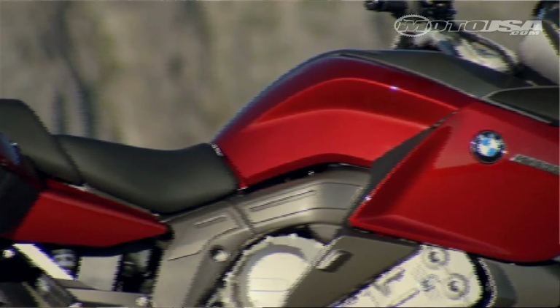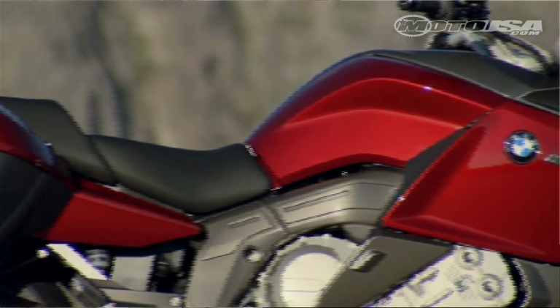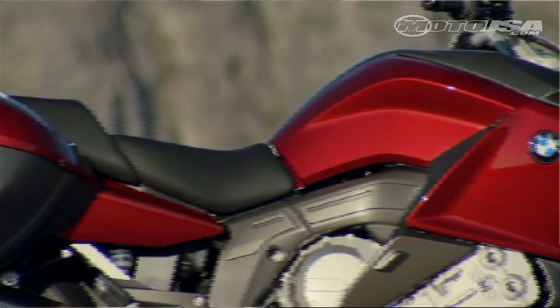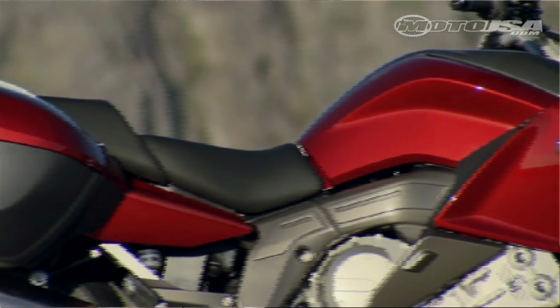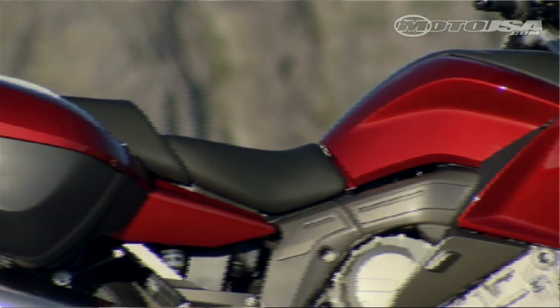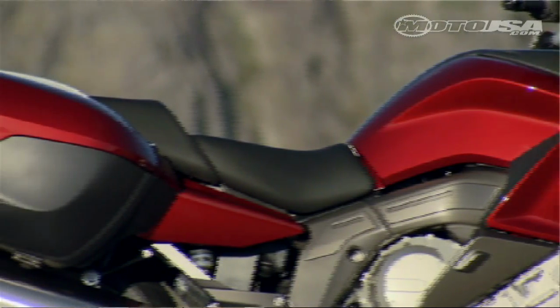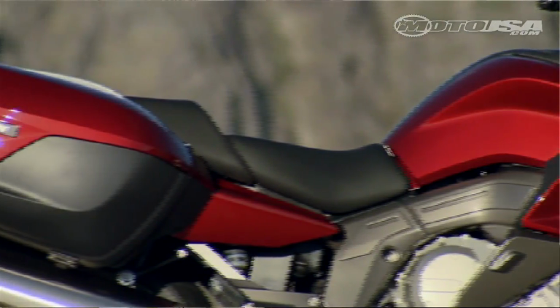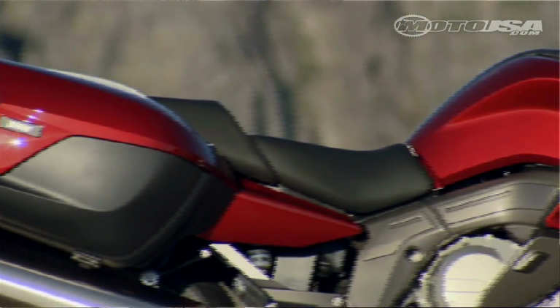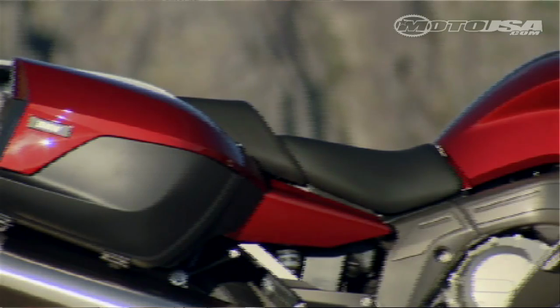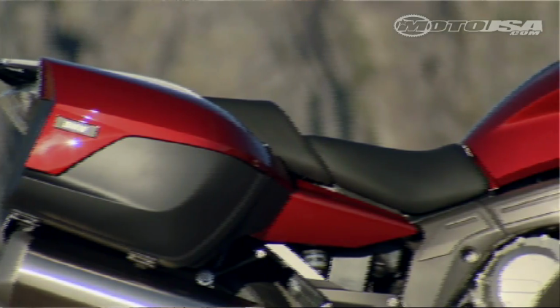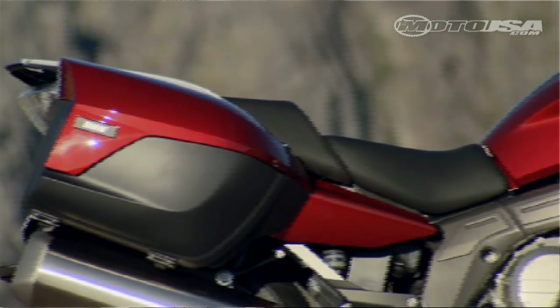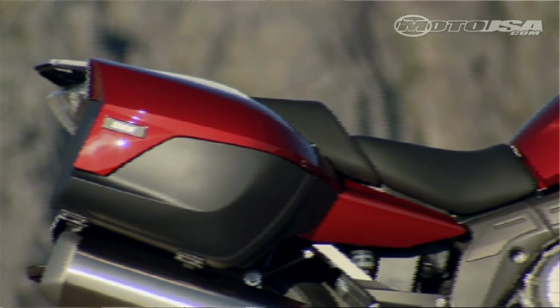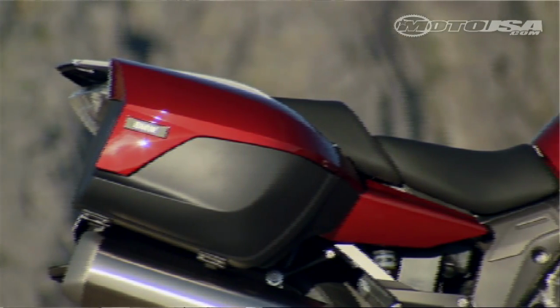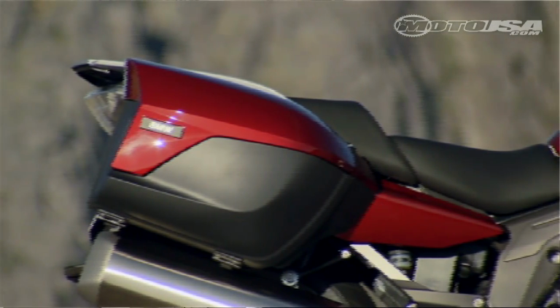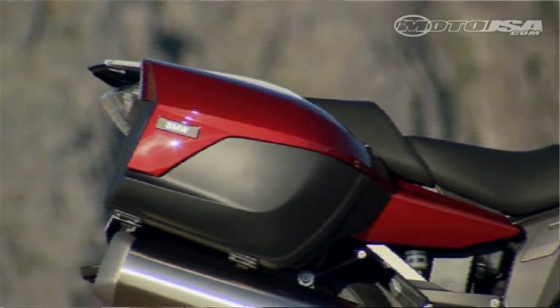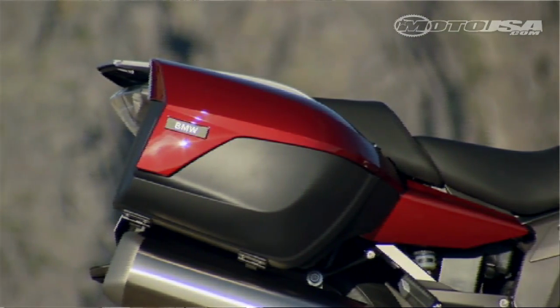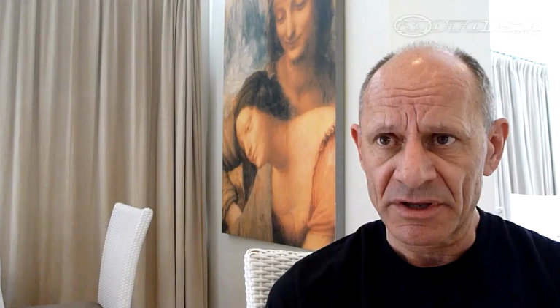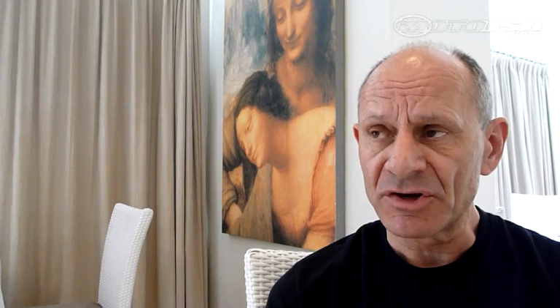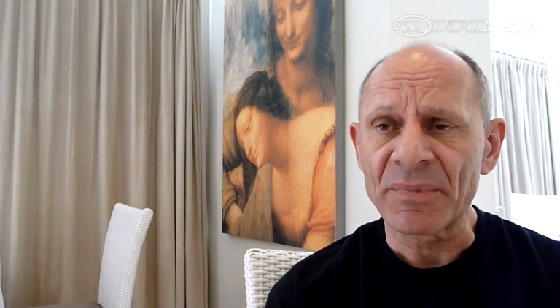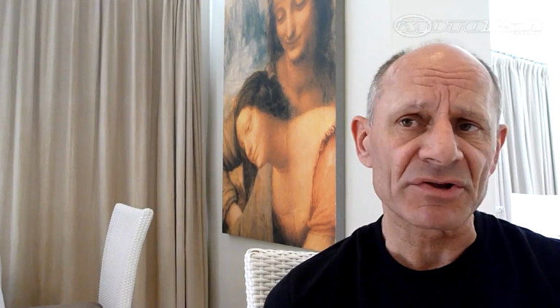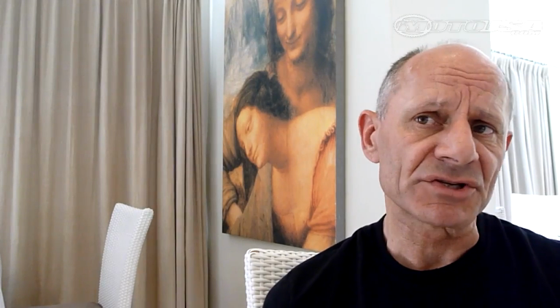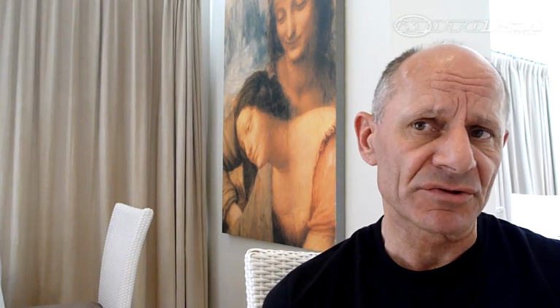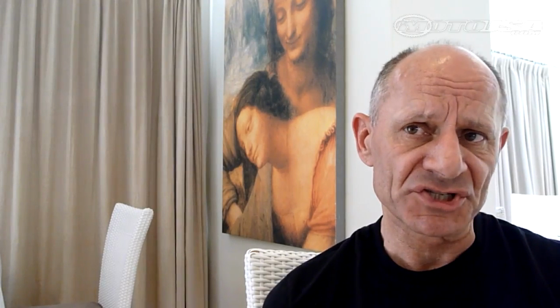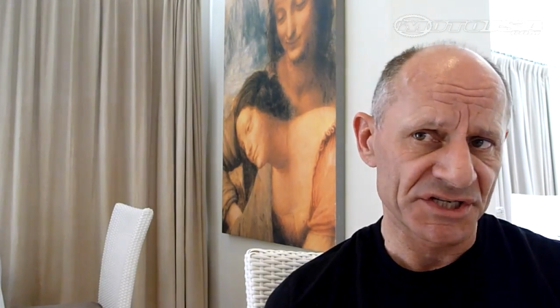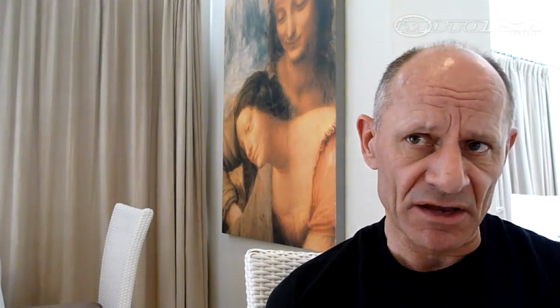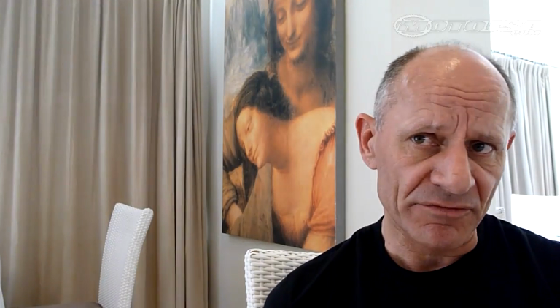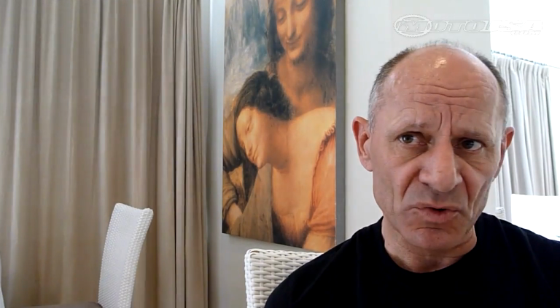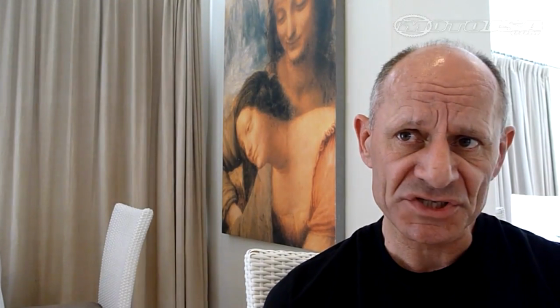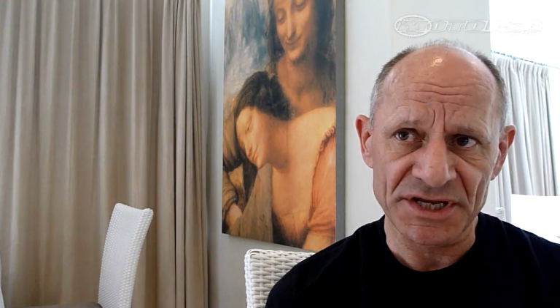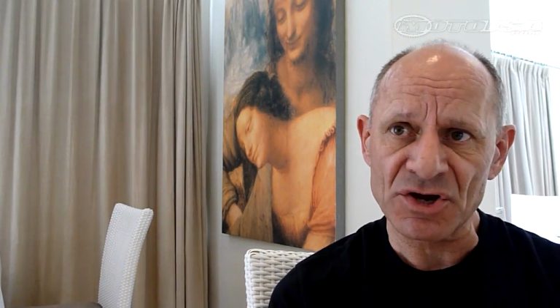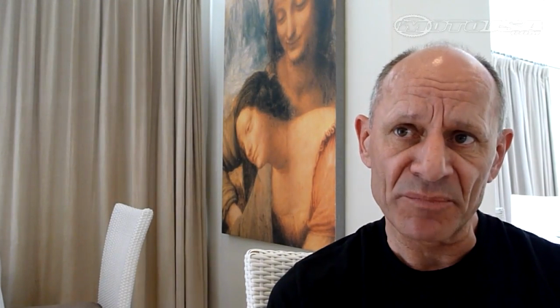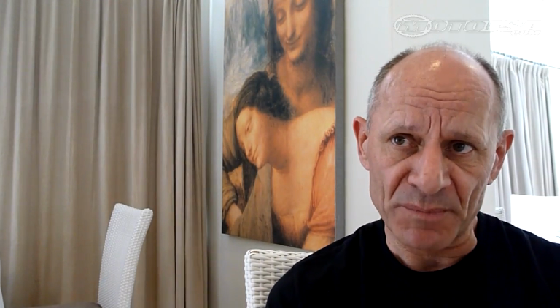It also gives very good two-up rides, but in comparison to the GTL, of course, it's a compromise.